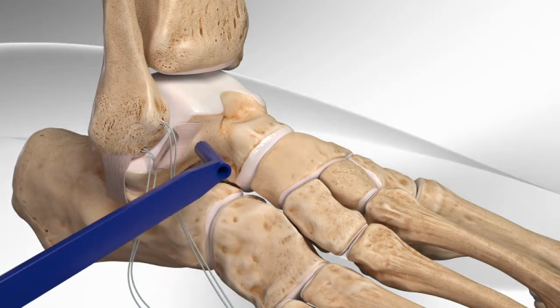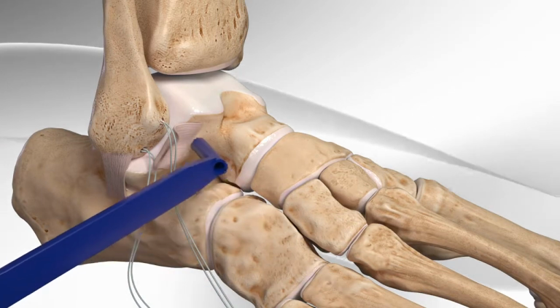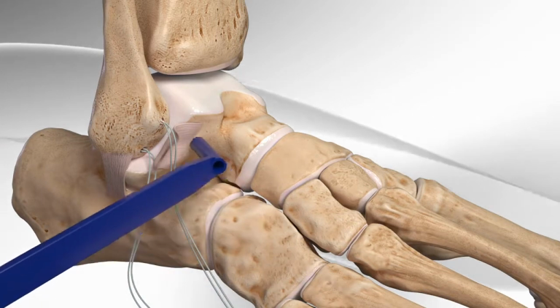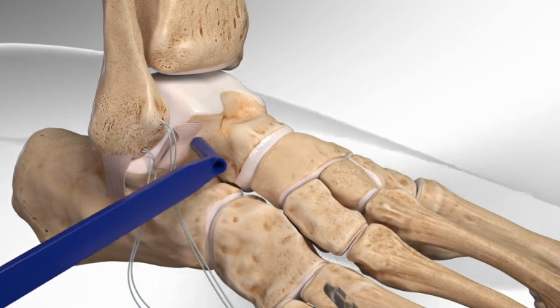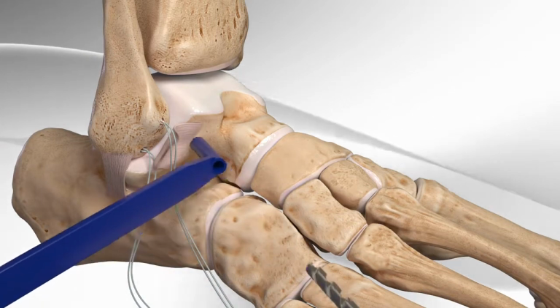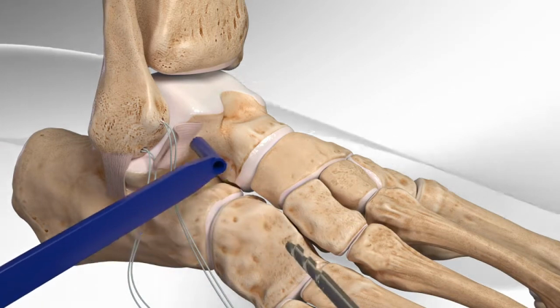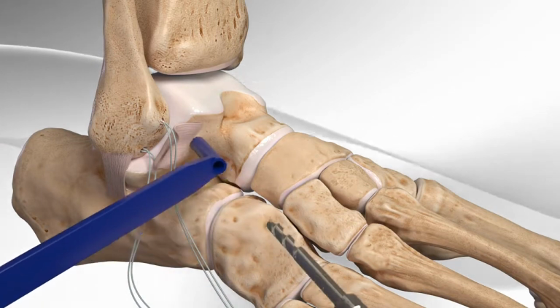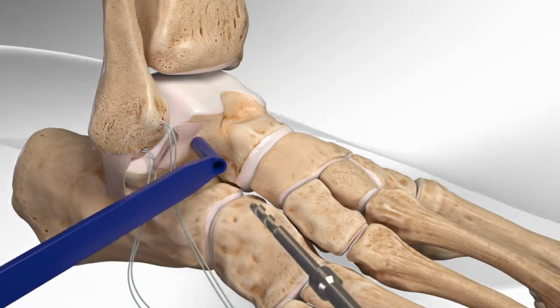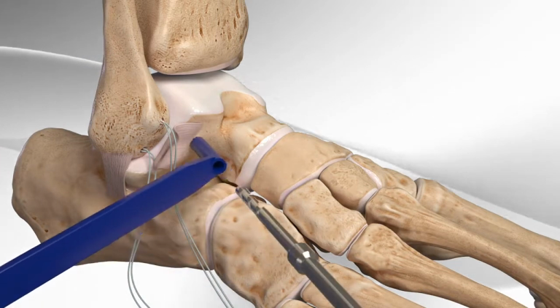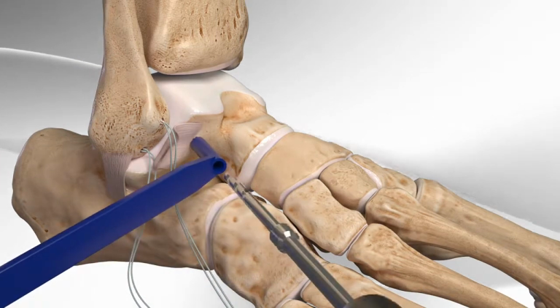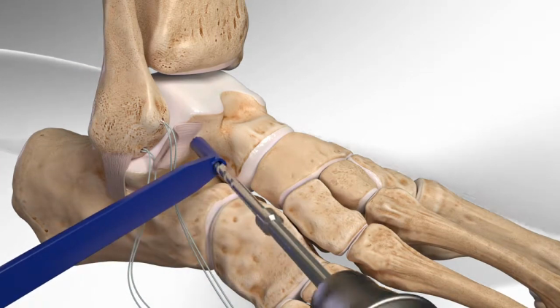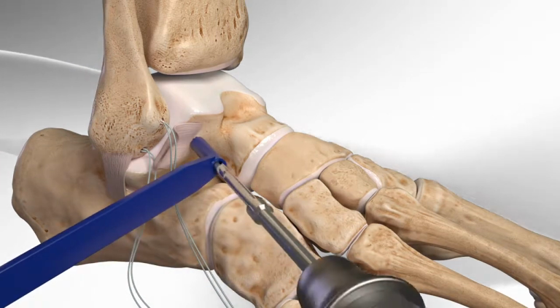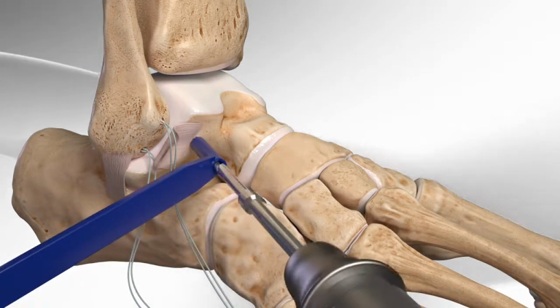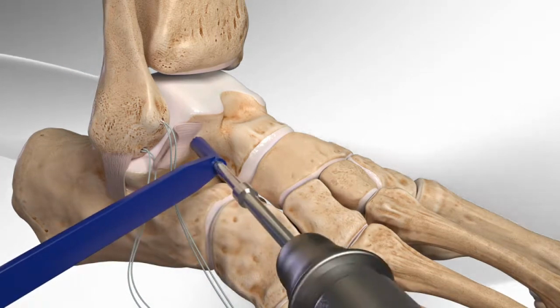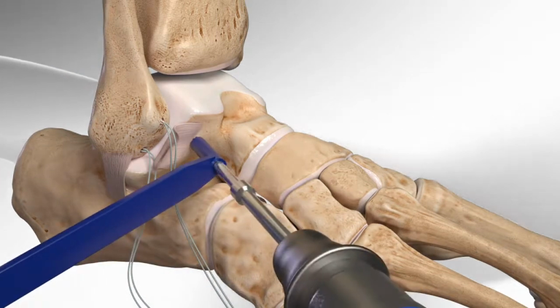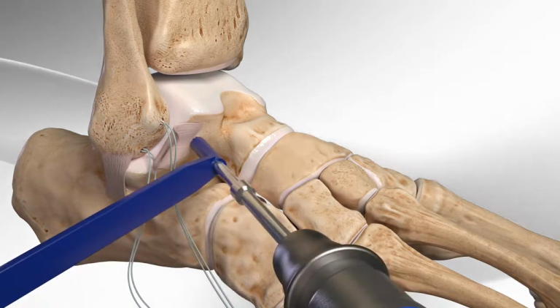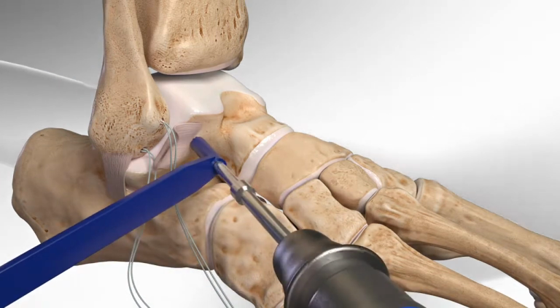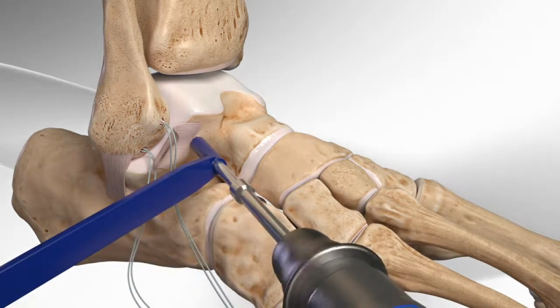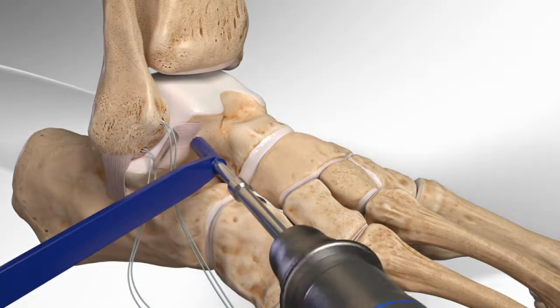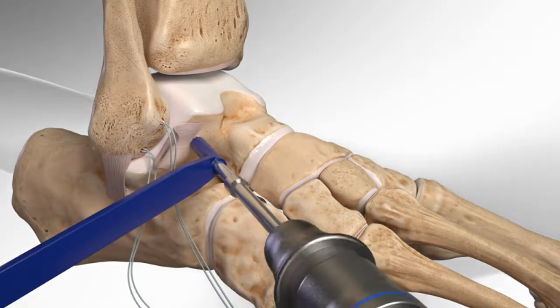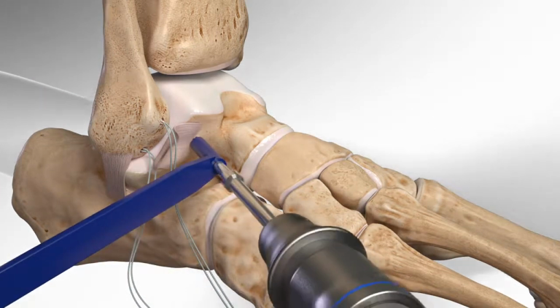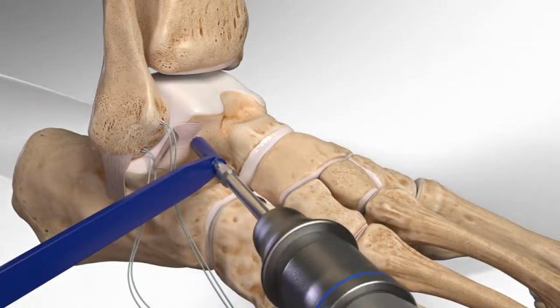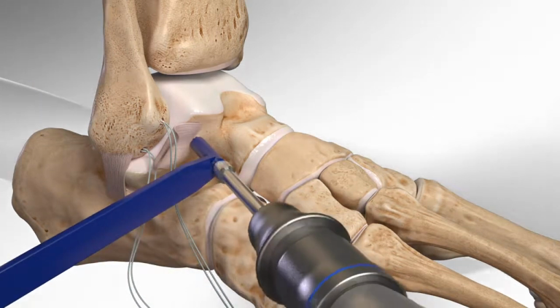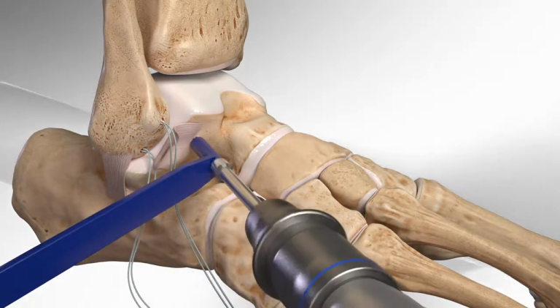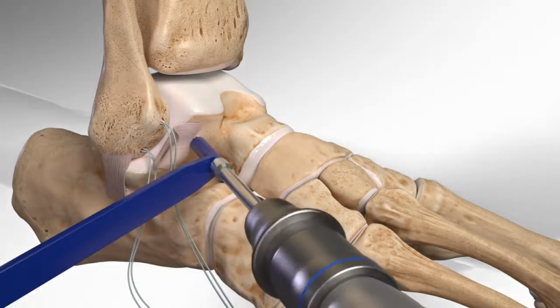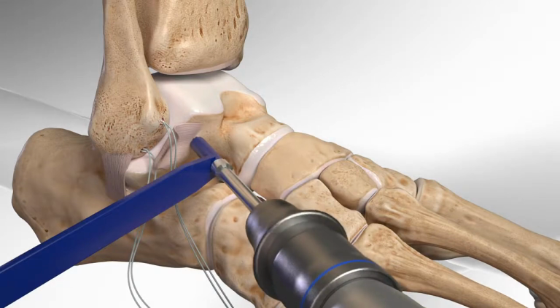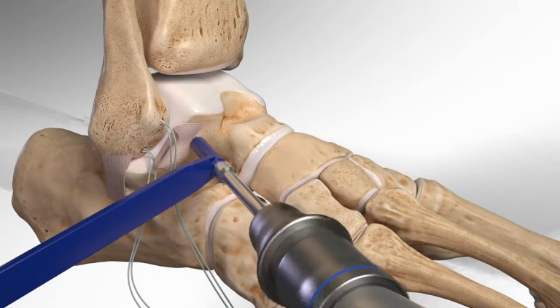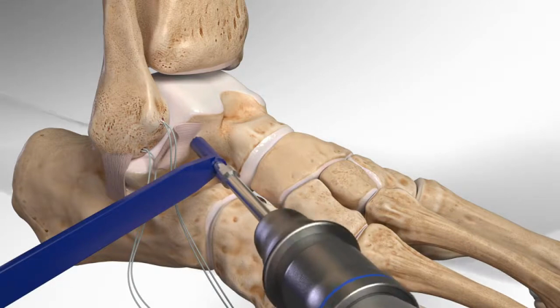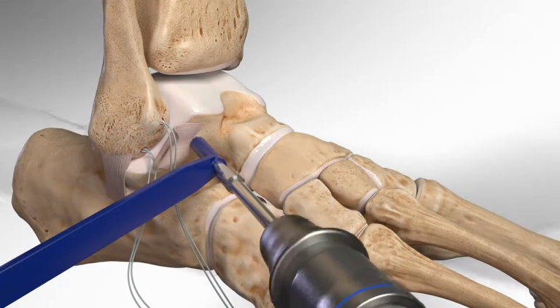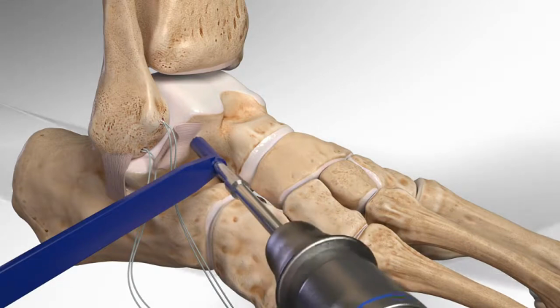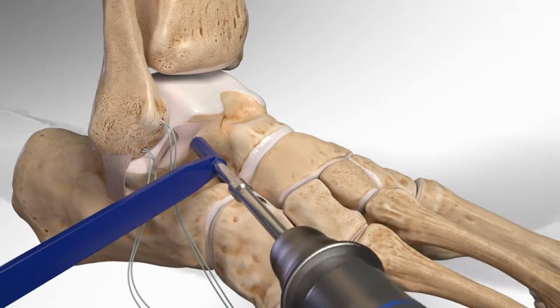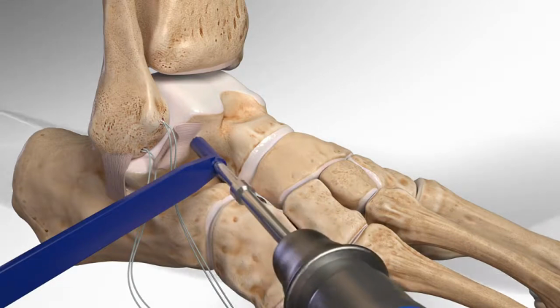Next, the surgeon drills in the talus and inserts a screw with sutures into the bone.